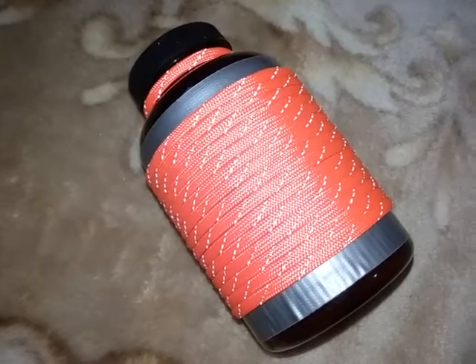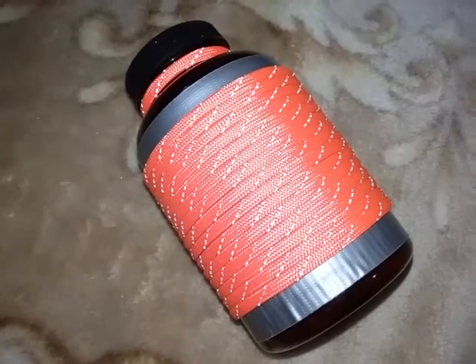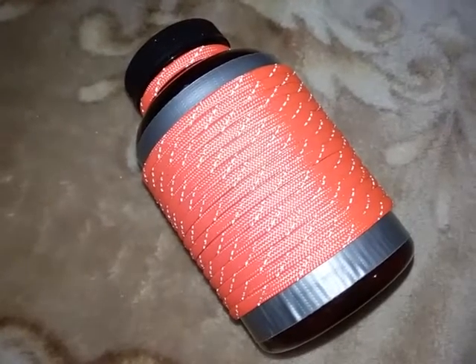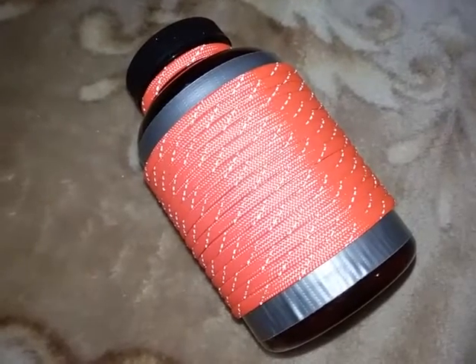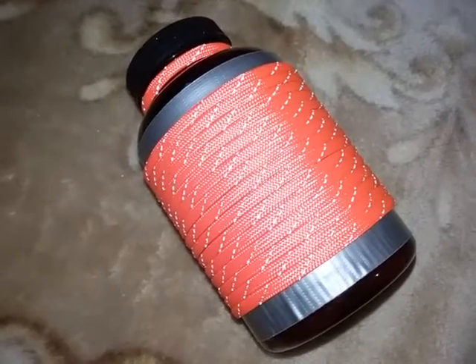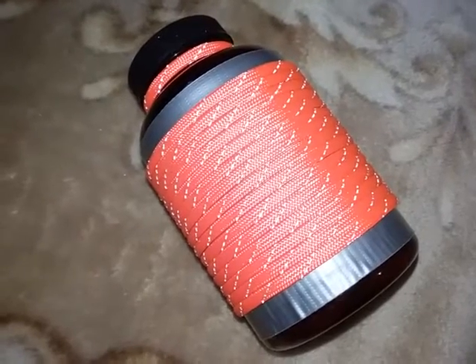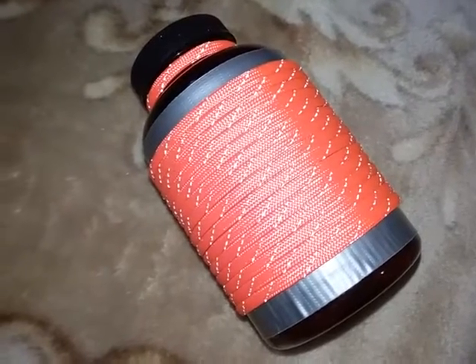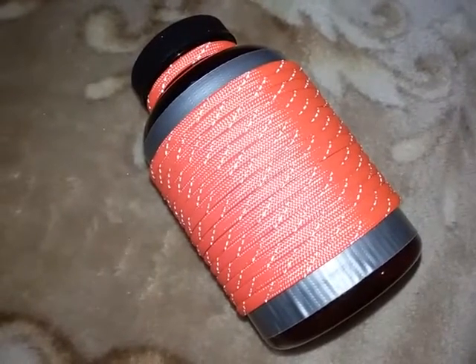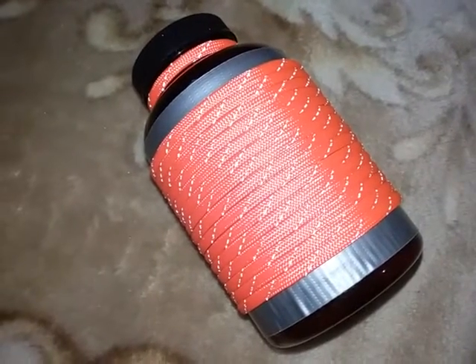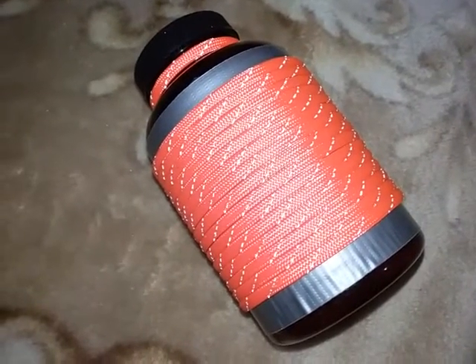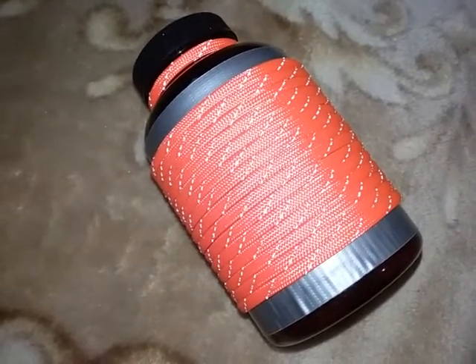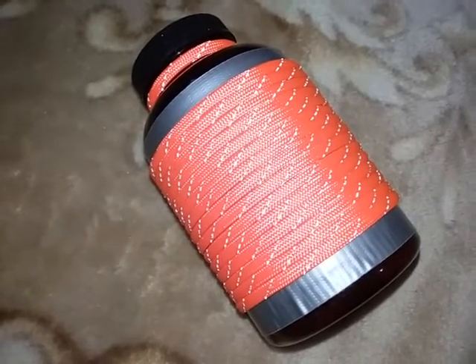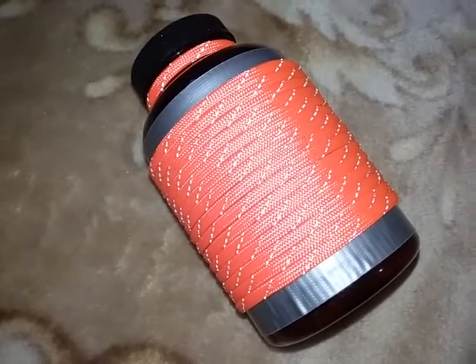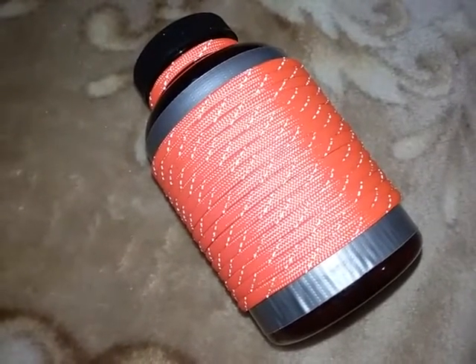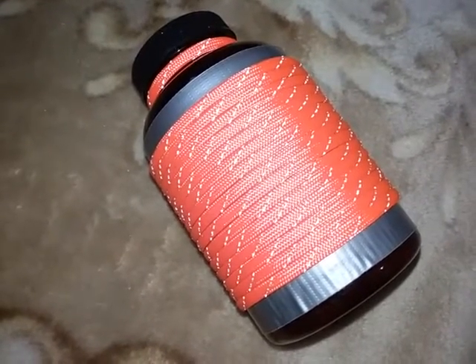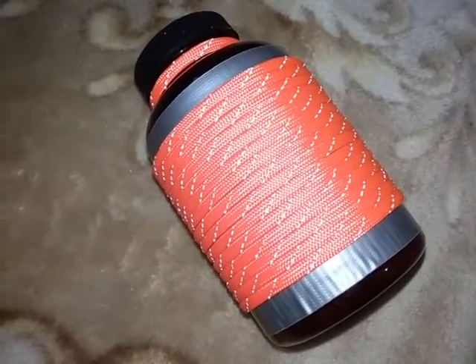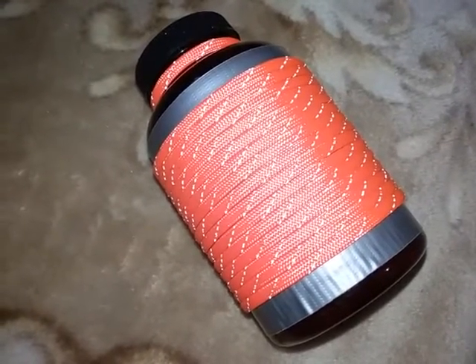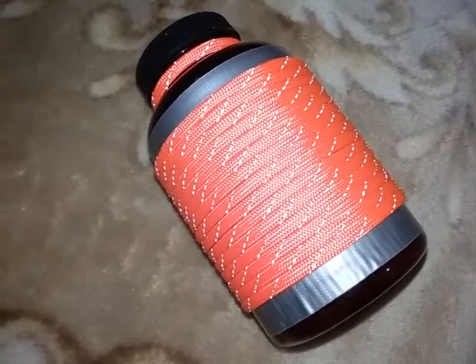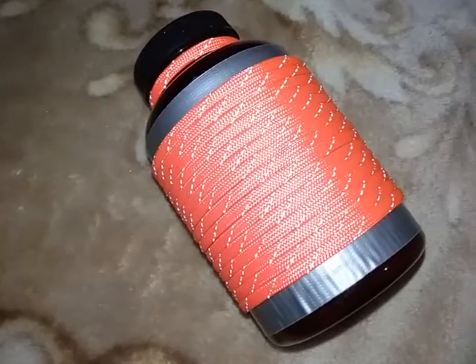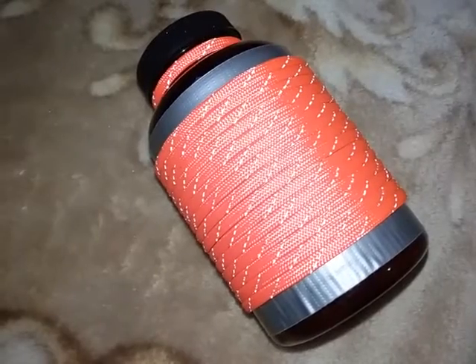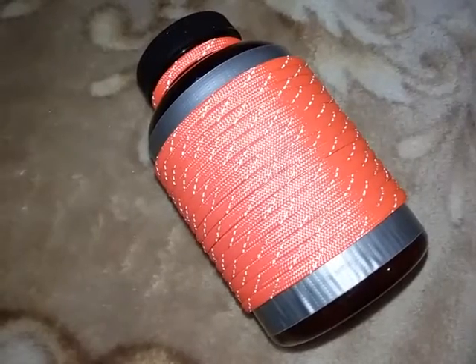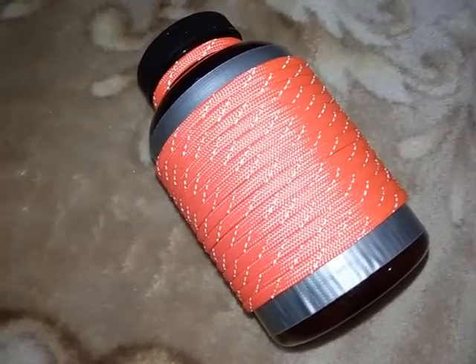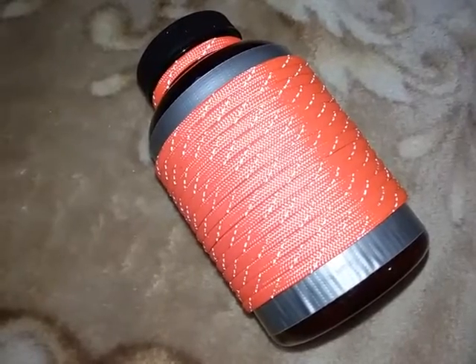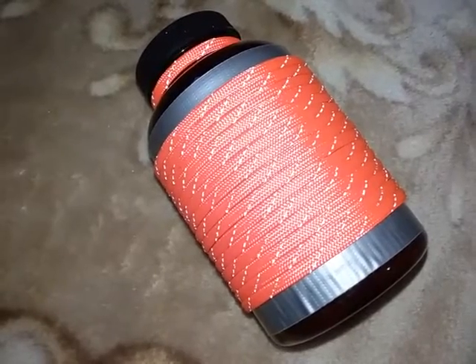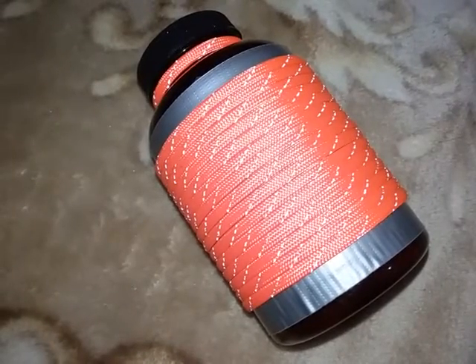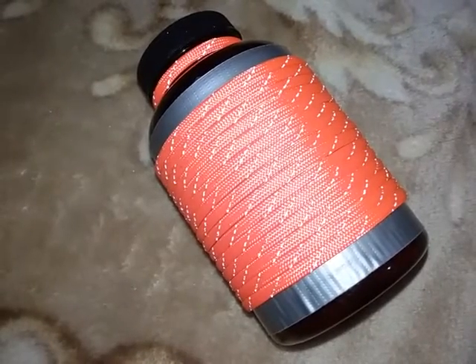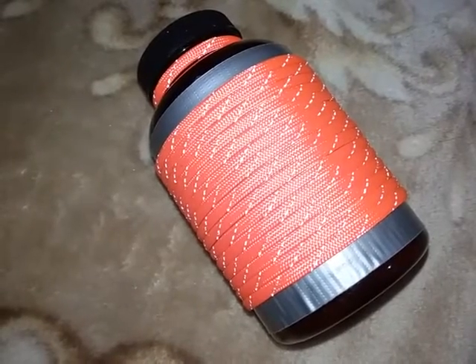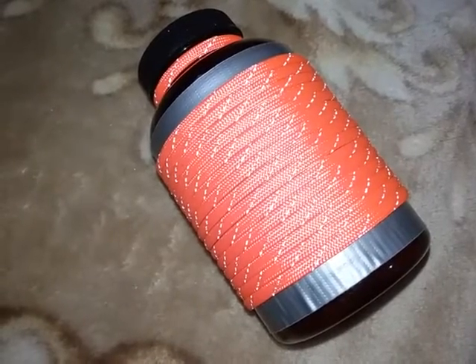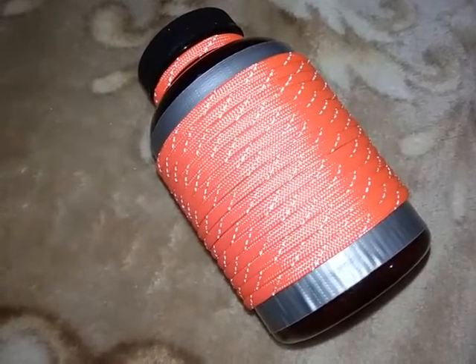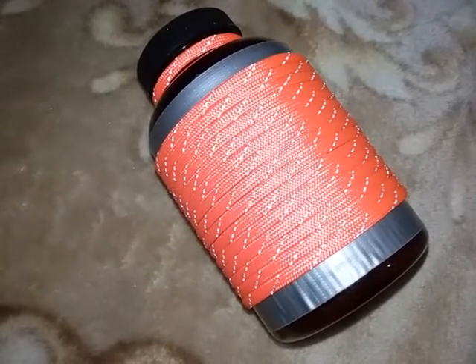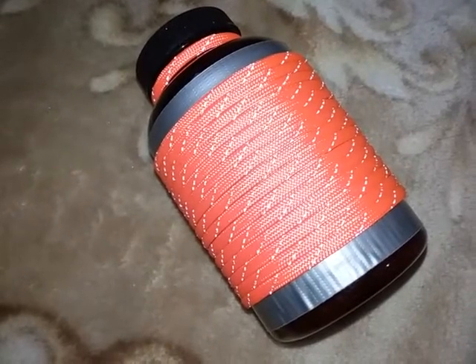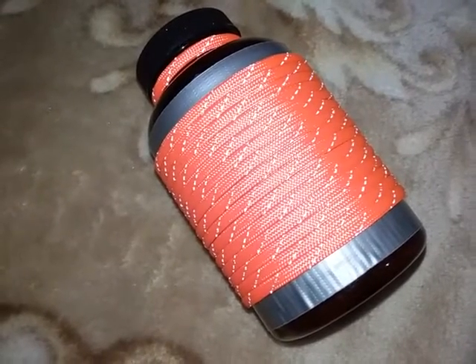Hey YouTube, what's going on? Welcome back to part two of the do-it-yourself hacks and uses for pill bottles.